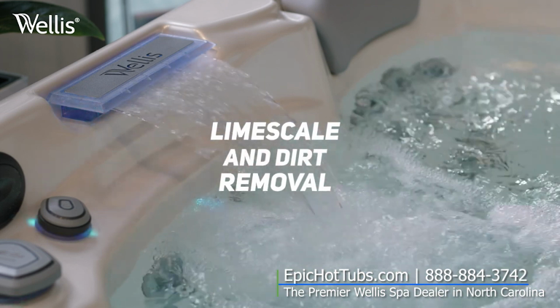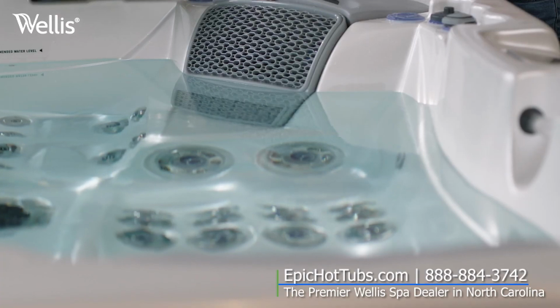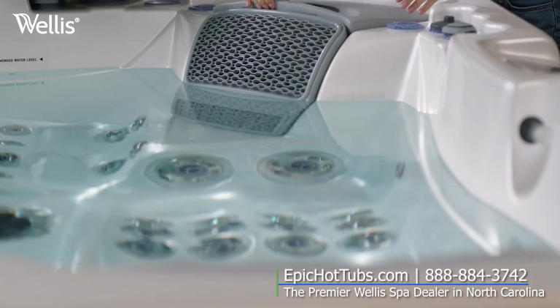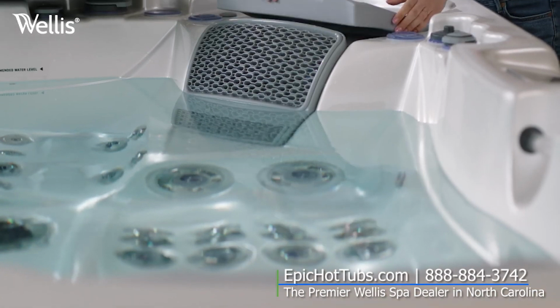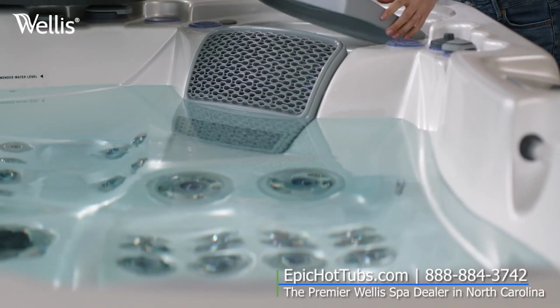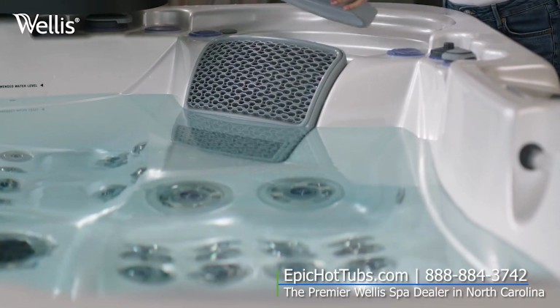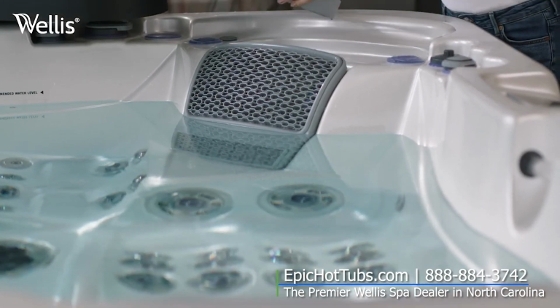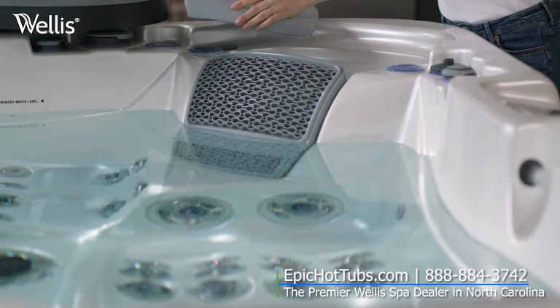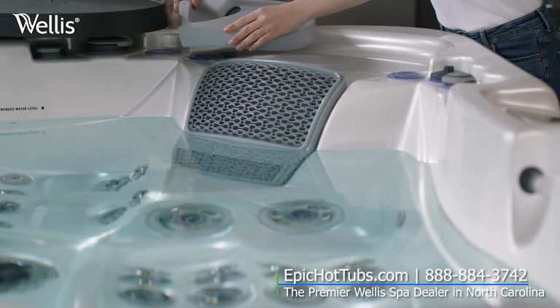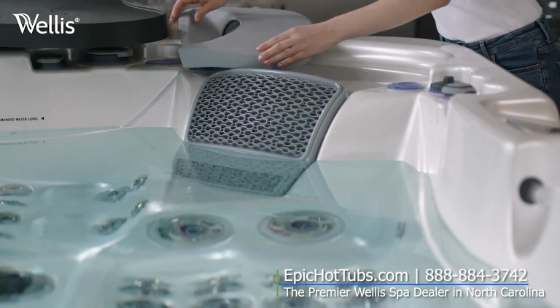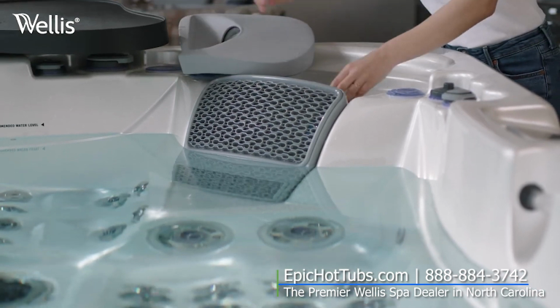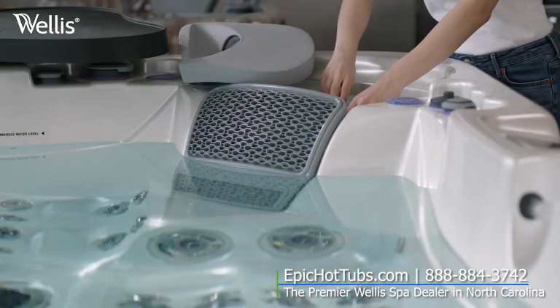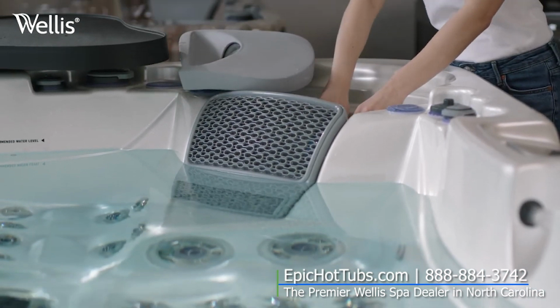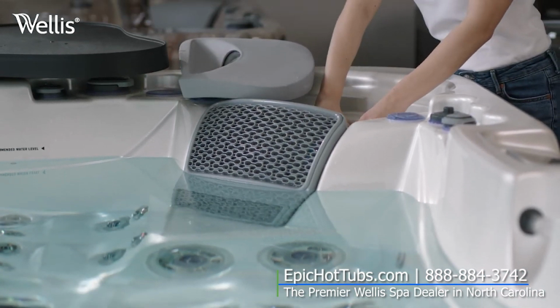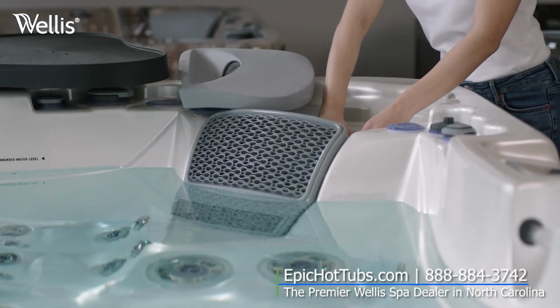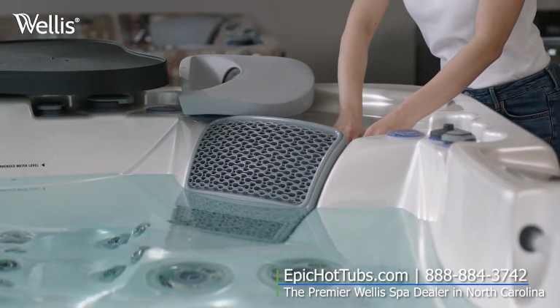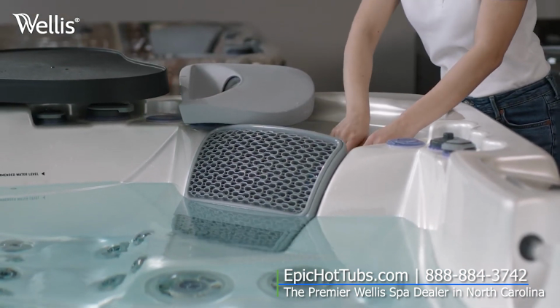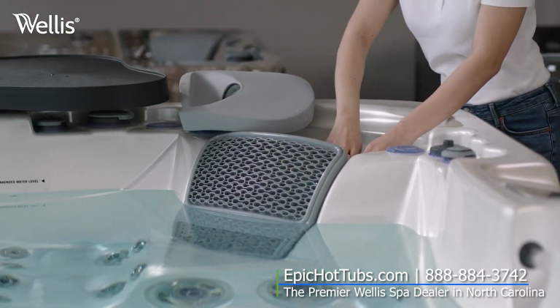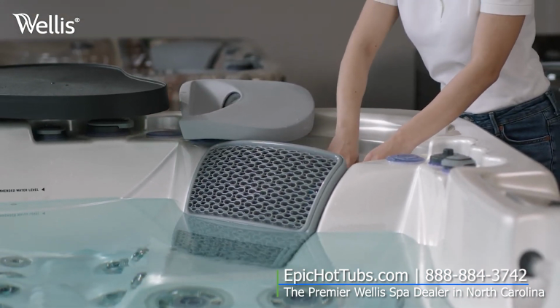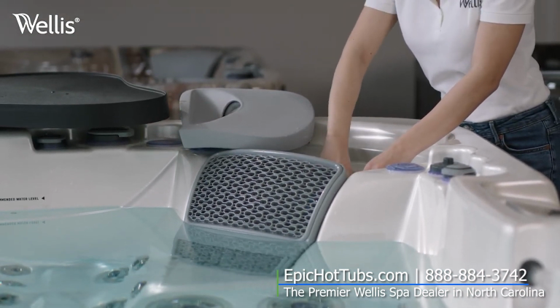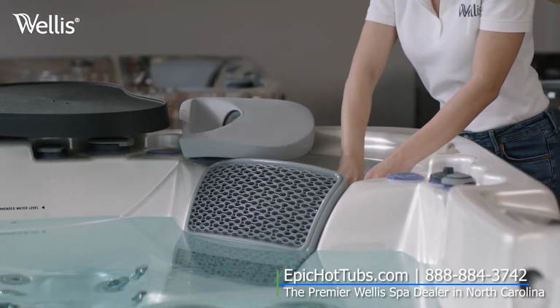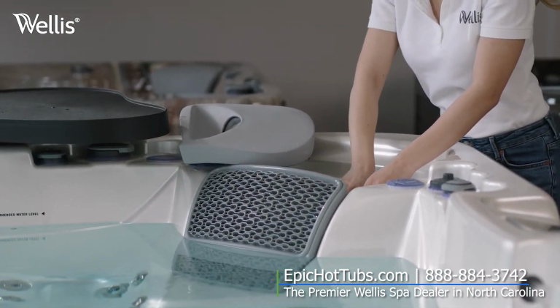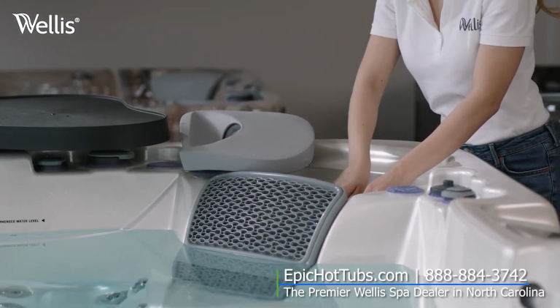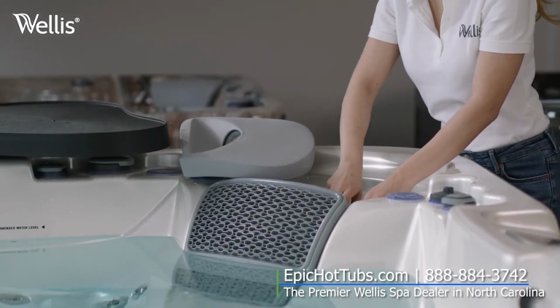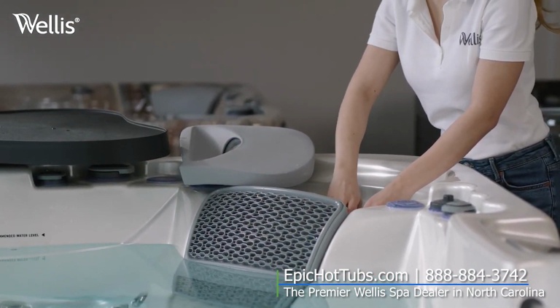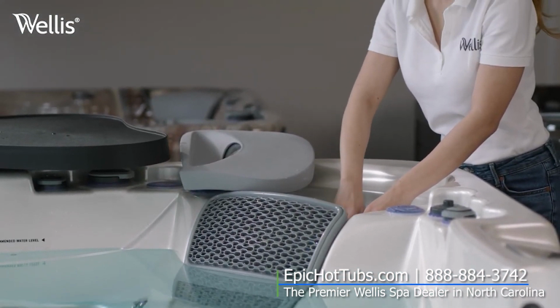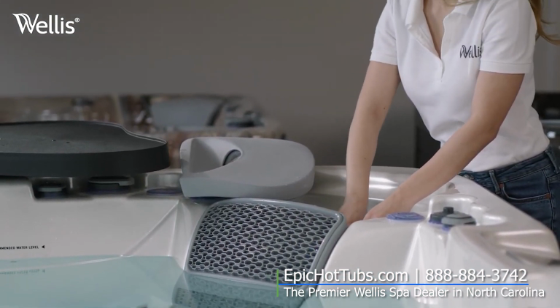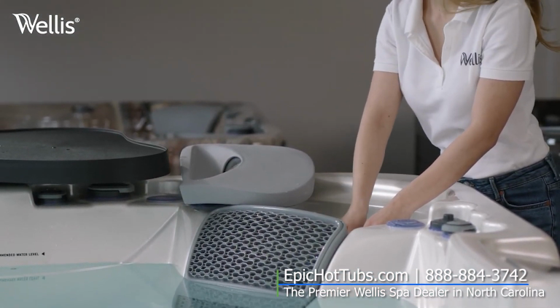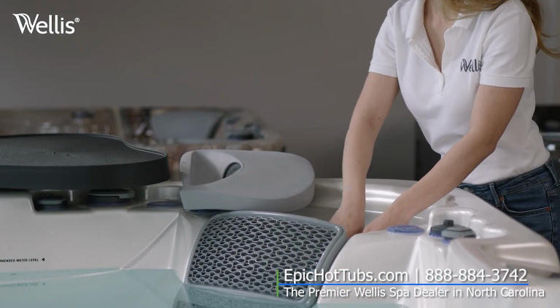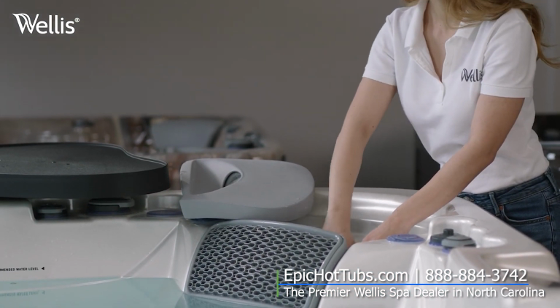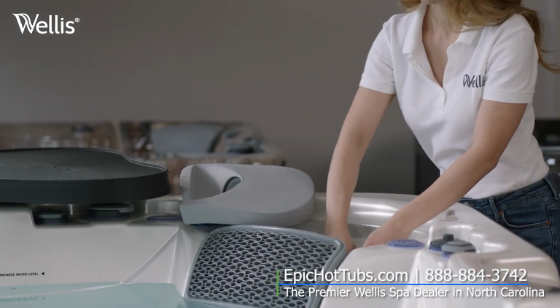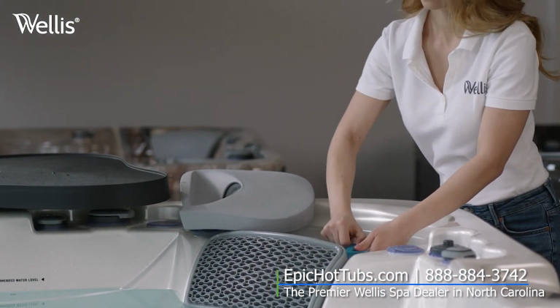Before draining the spa, remove the filters. This is a good time for cleaning or replacing them.